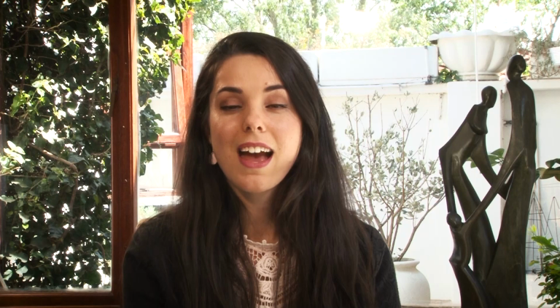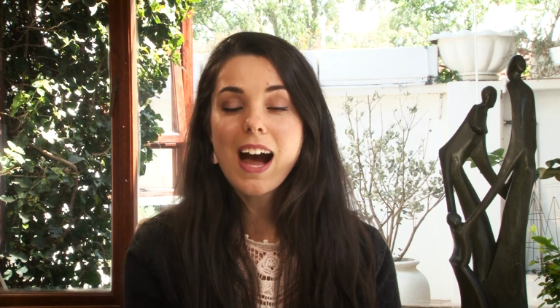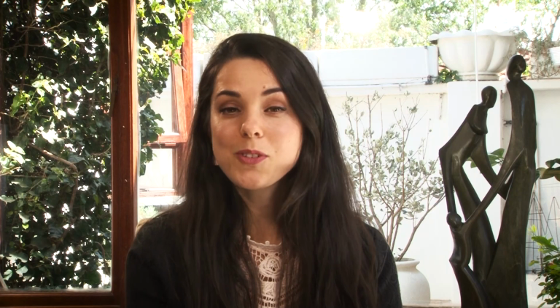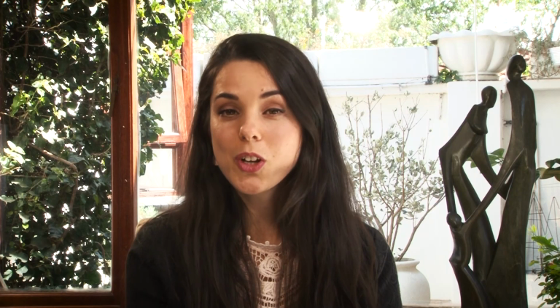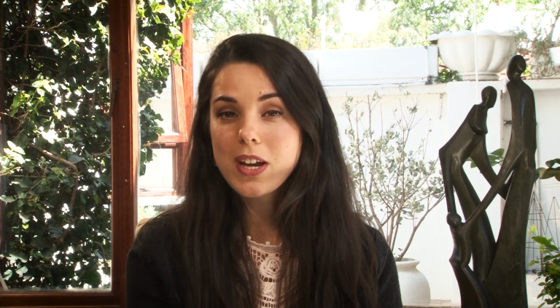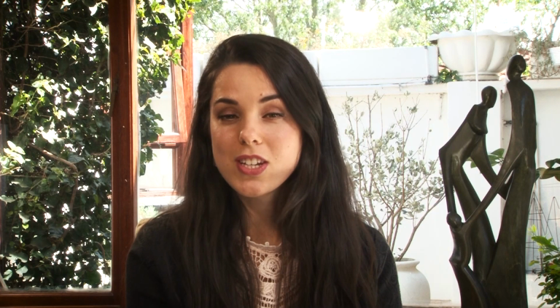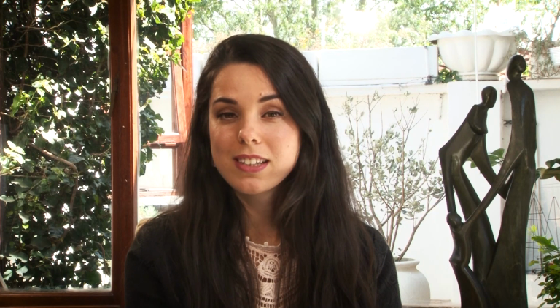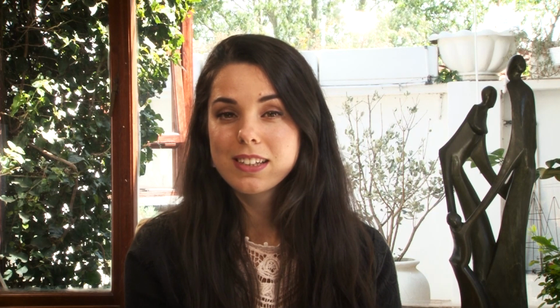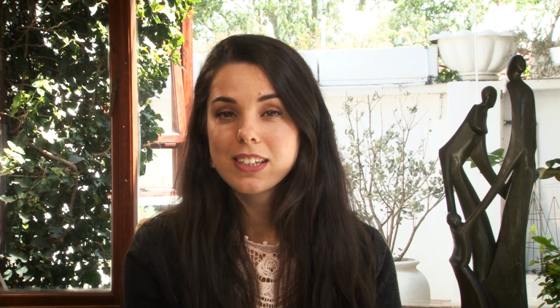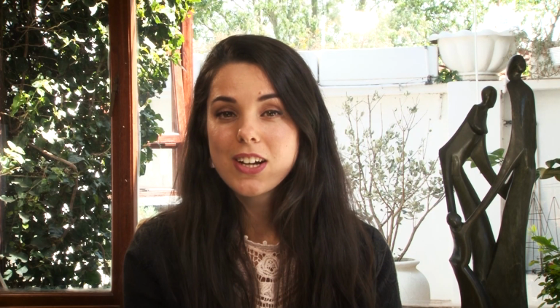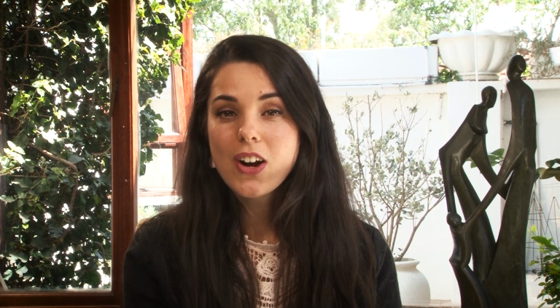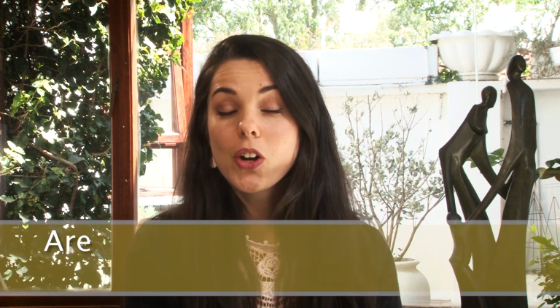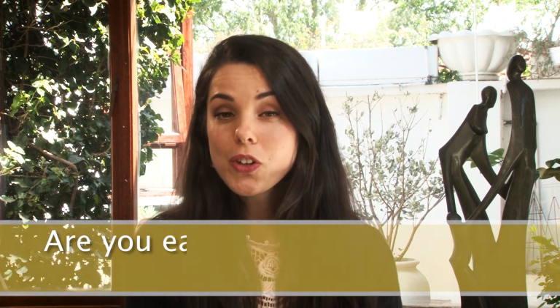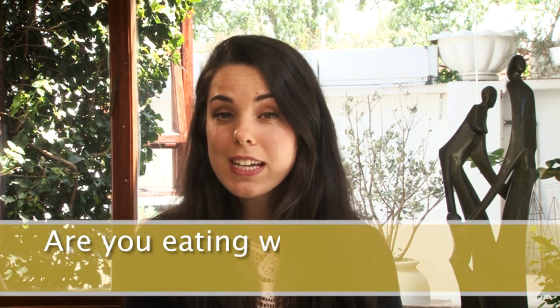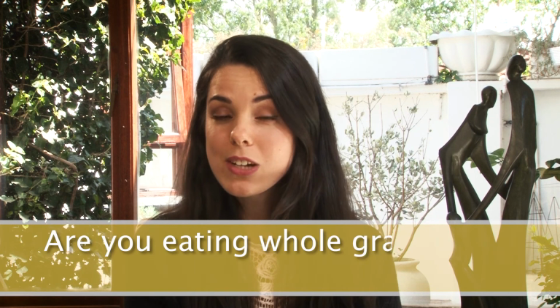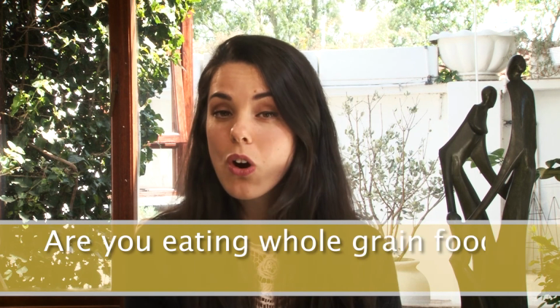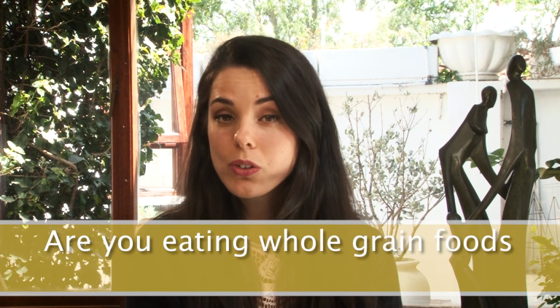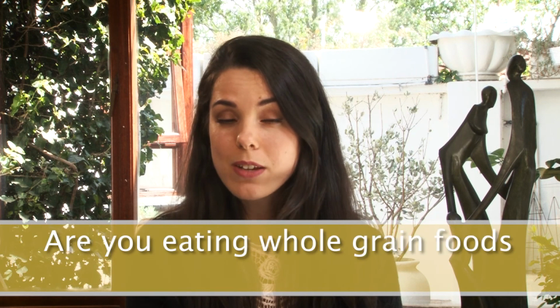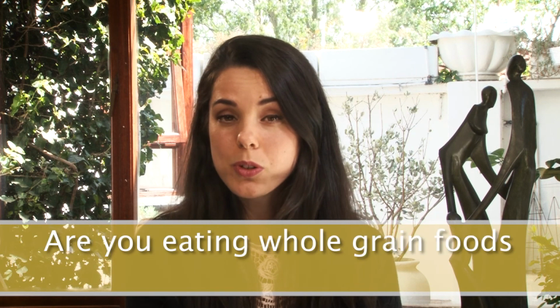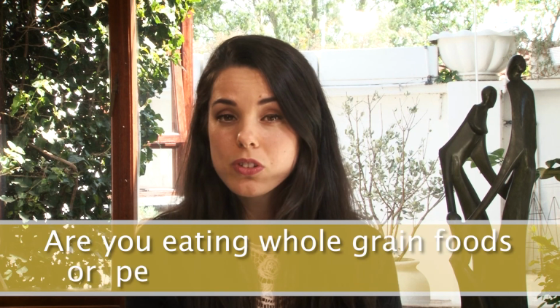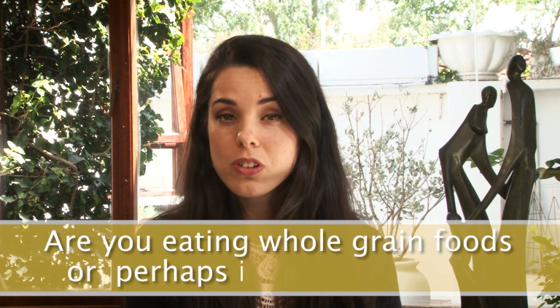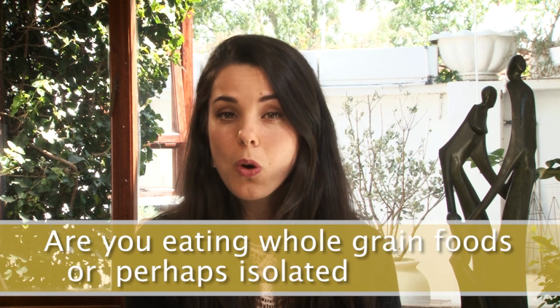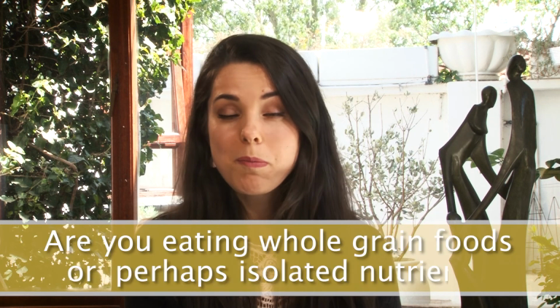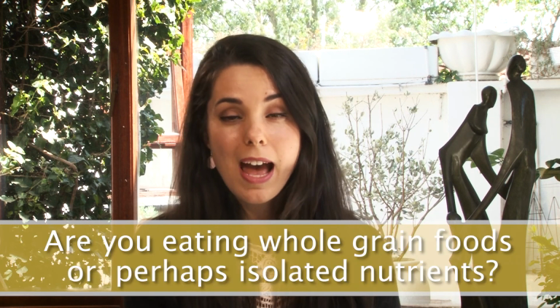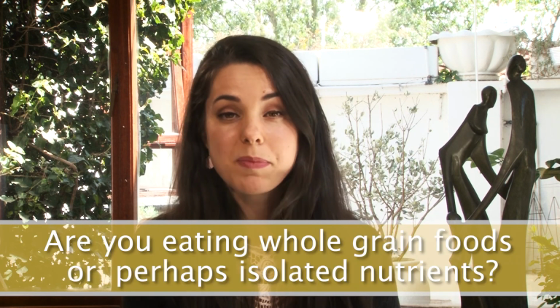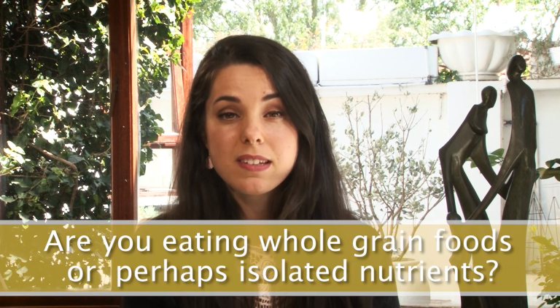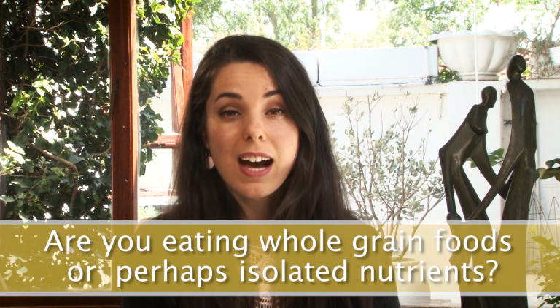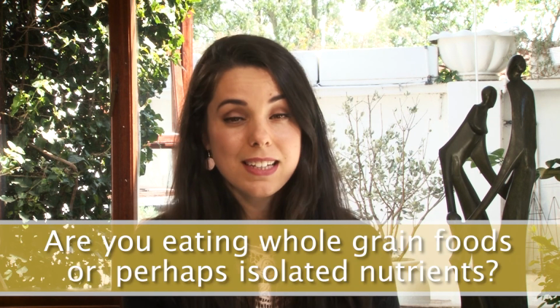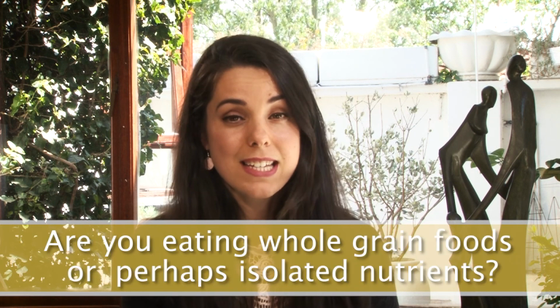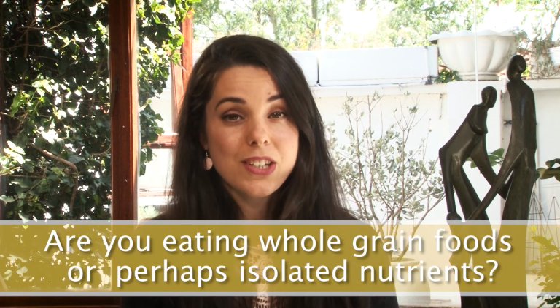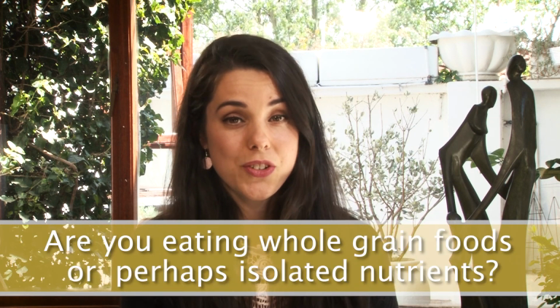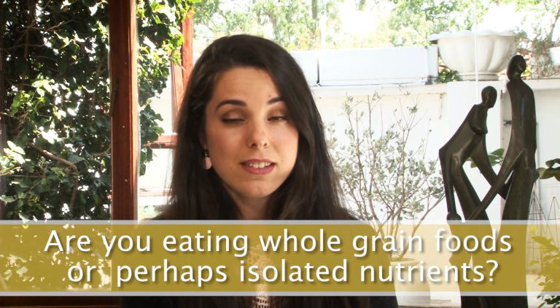I've got a question for you: are you eating whole grain foods, or perhaps isolated nutrients?